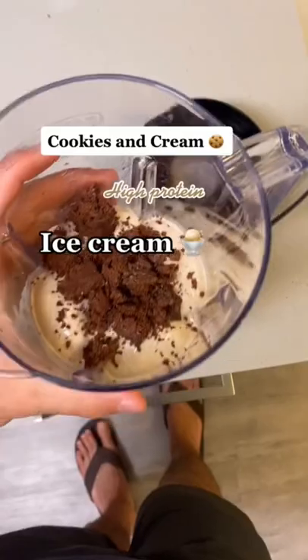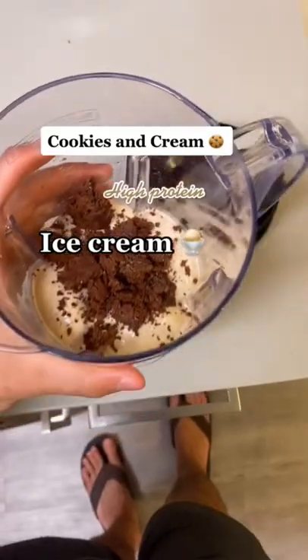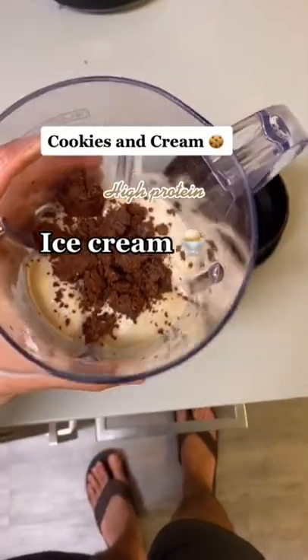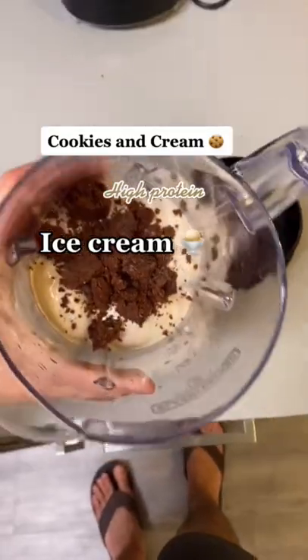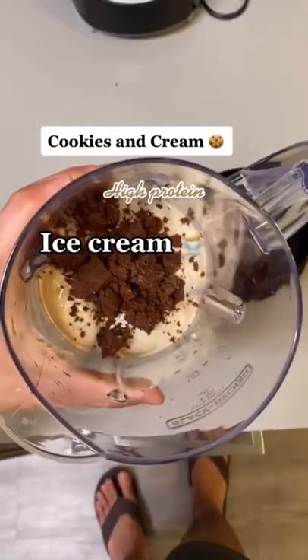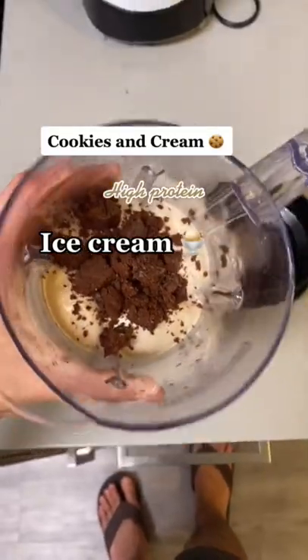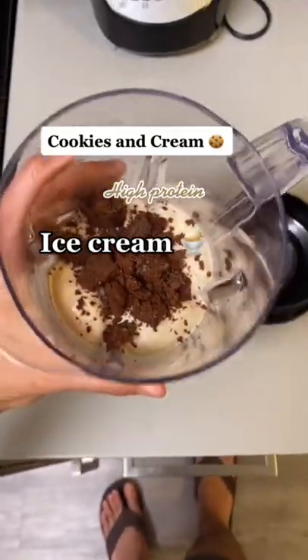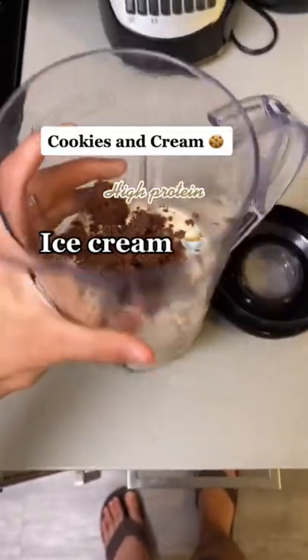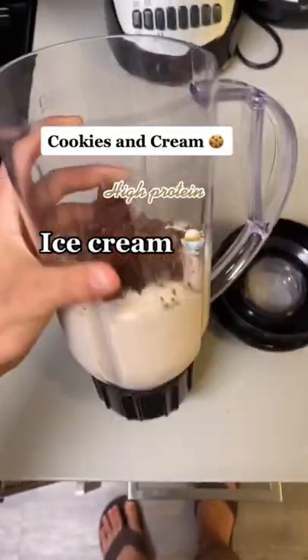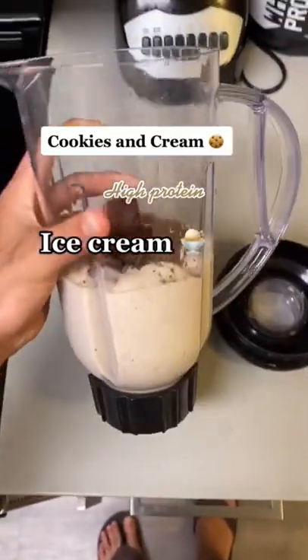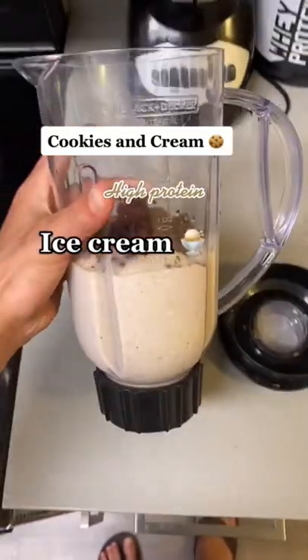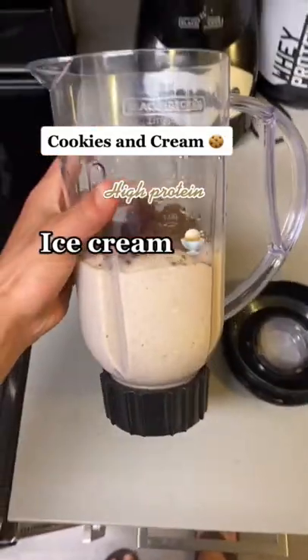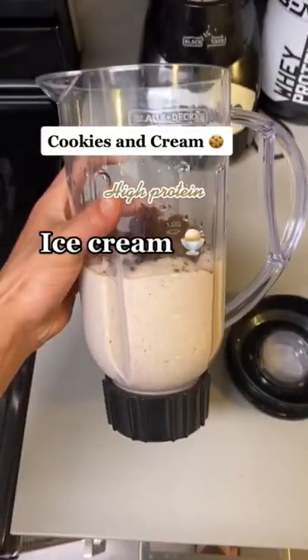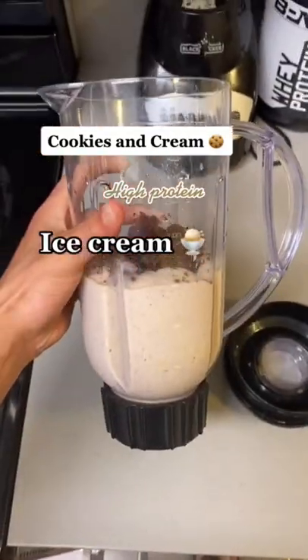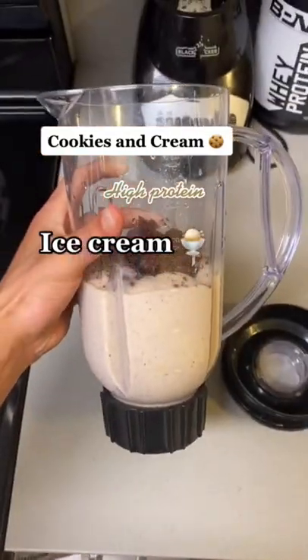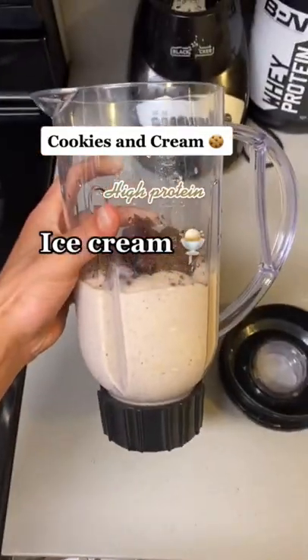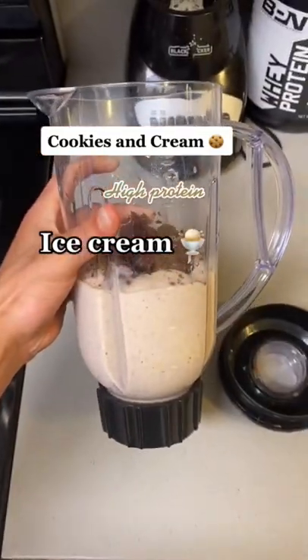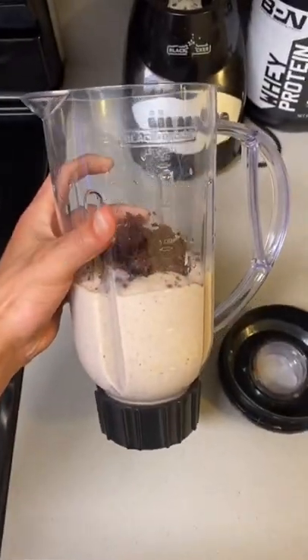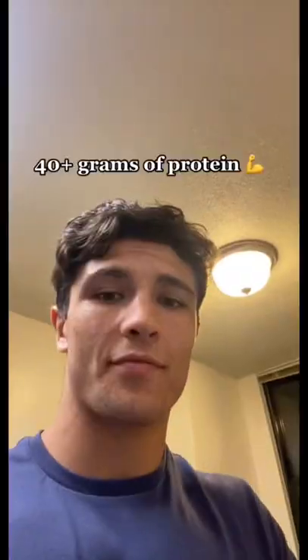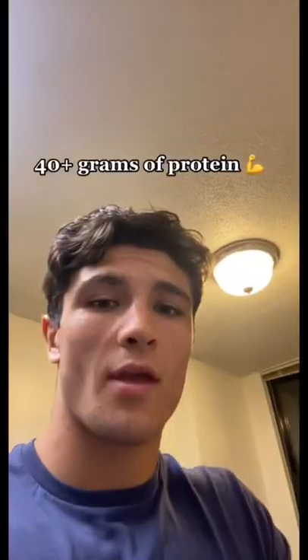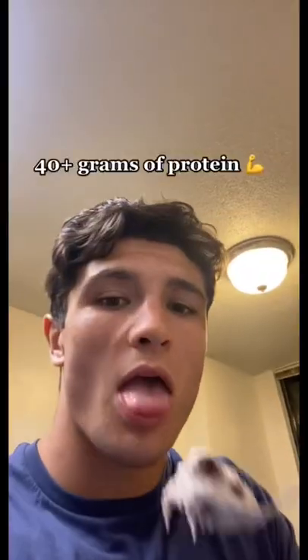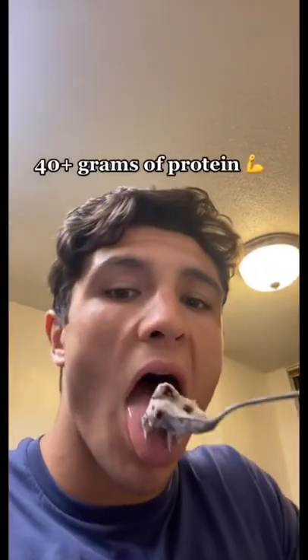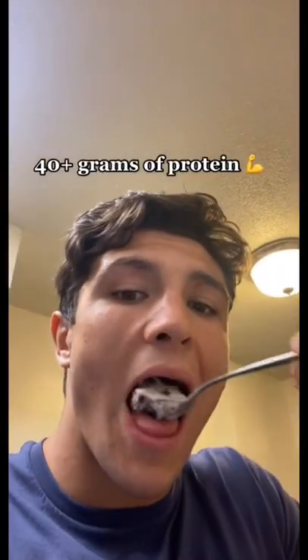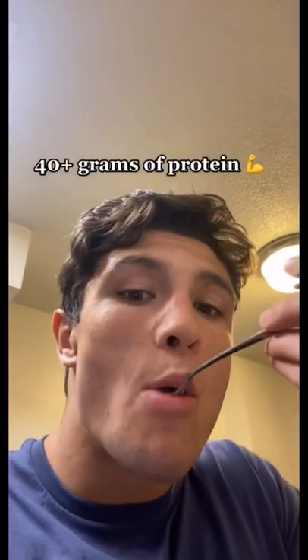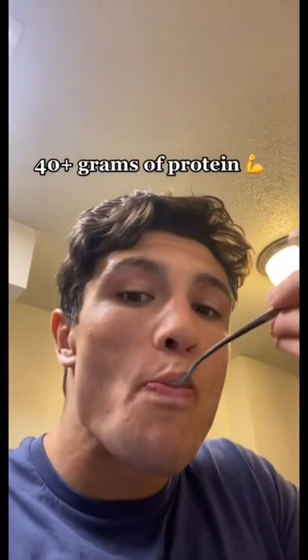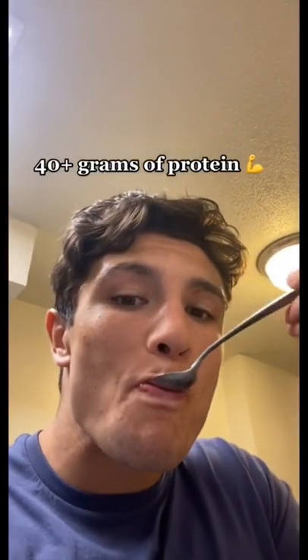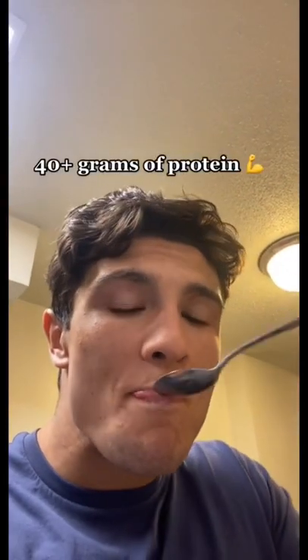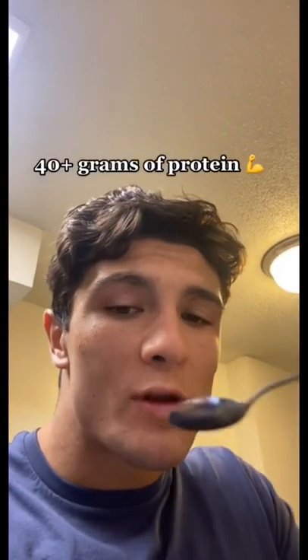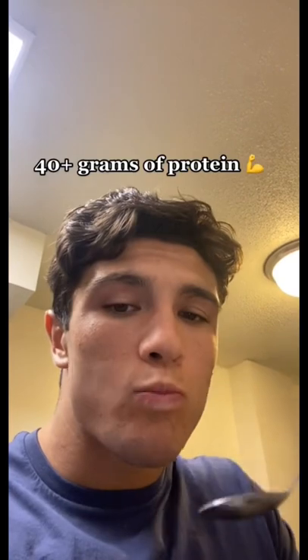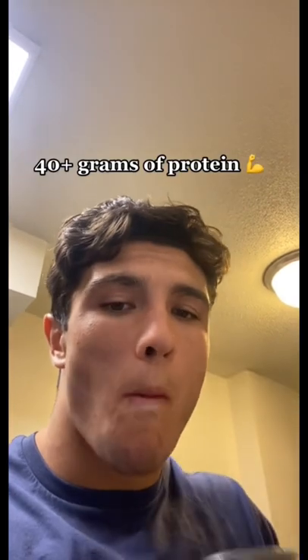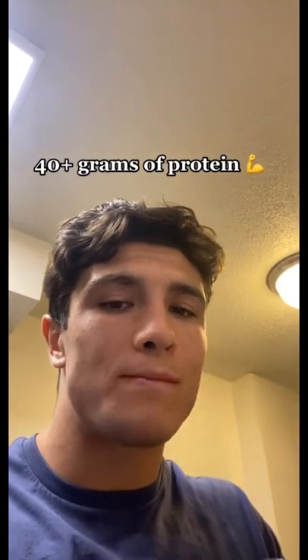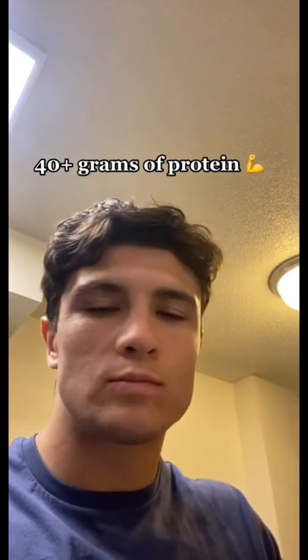Instead of Ben and Jerry's, try this high protein, low calorie cookies and cream protein ice cream.